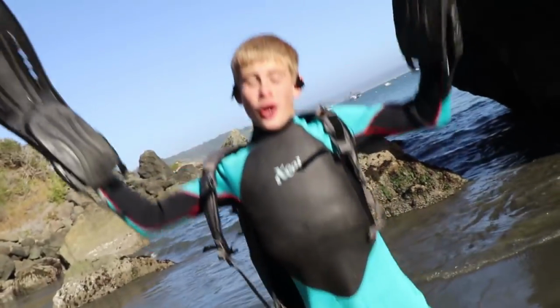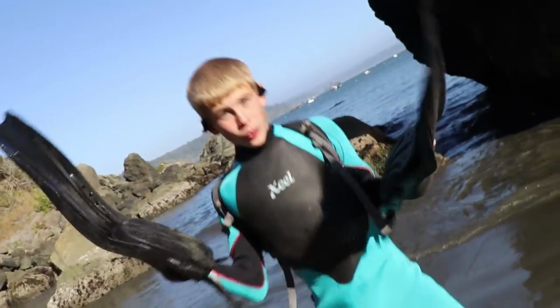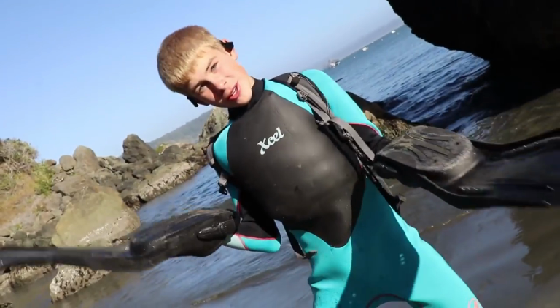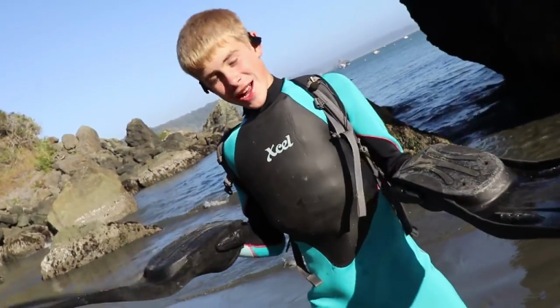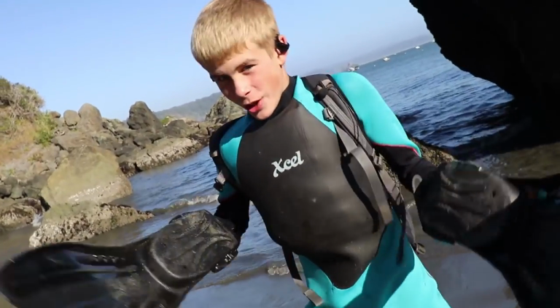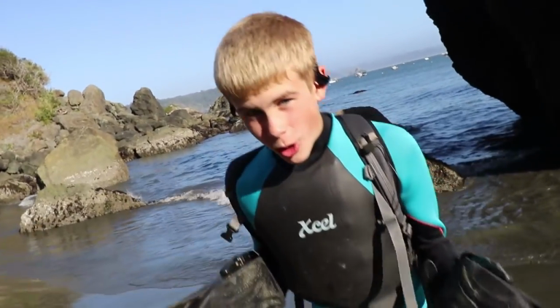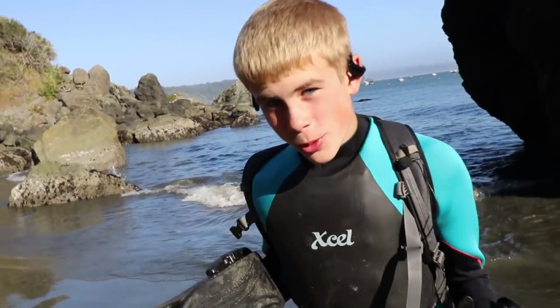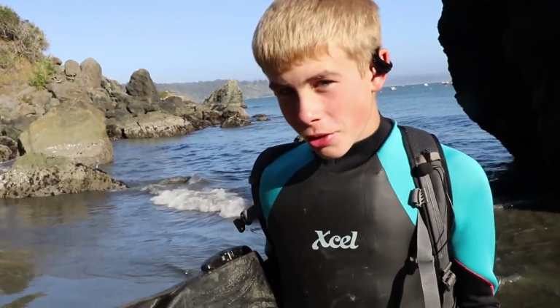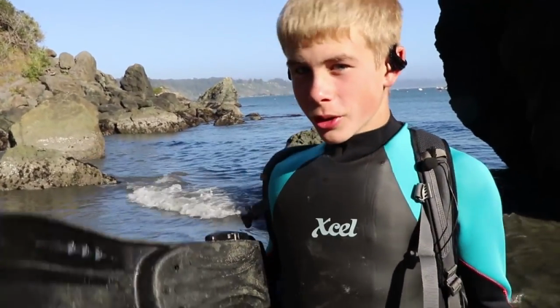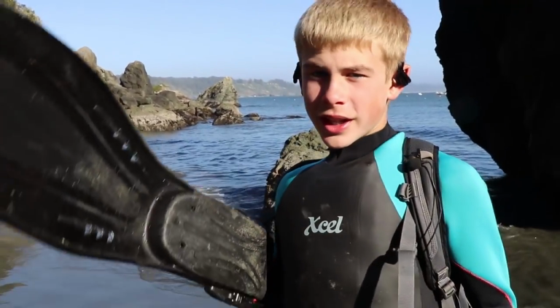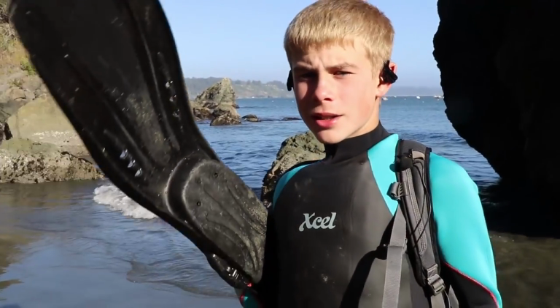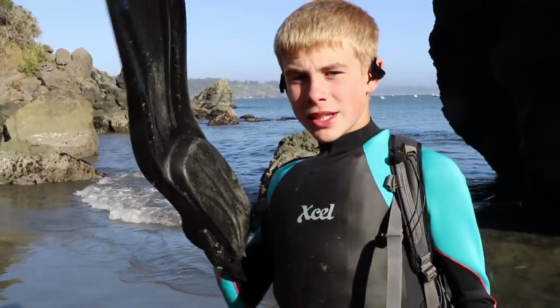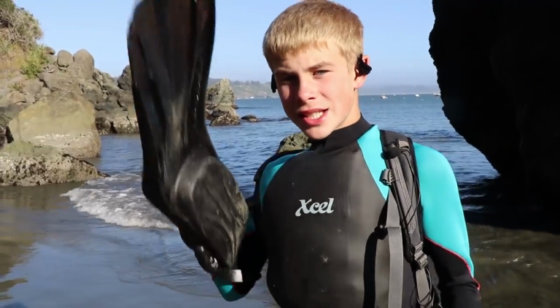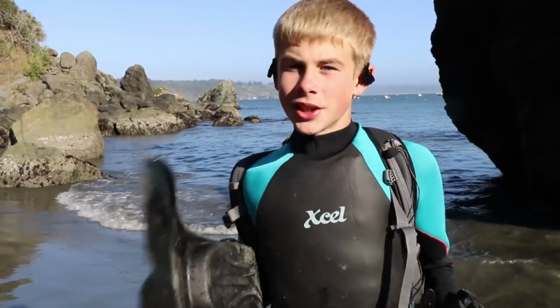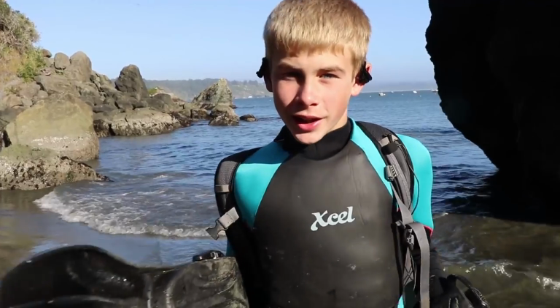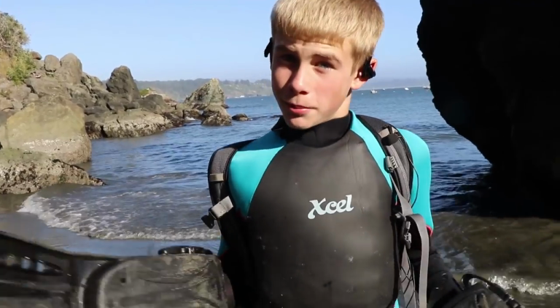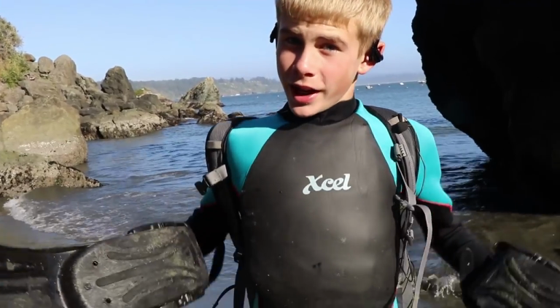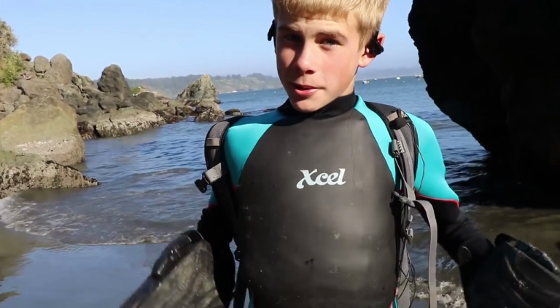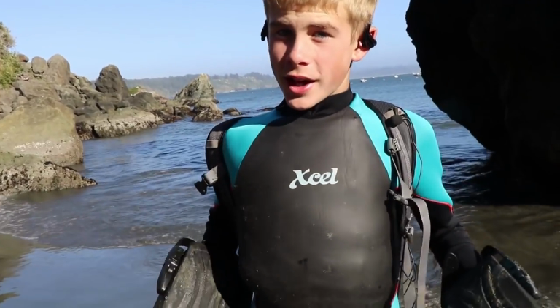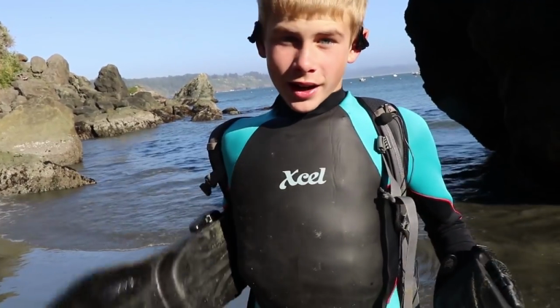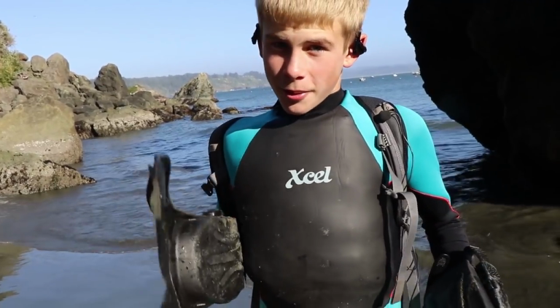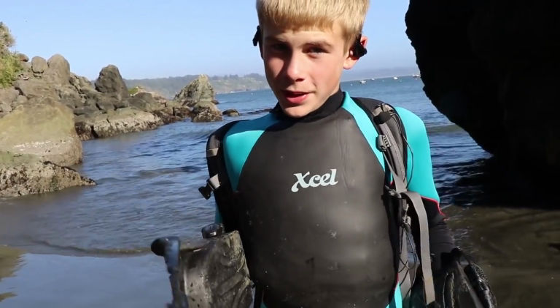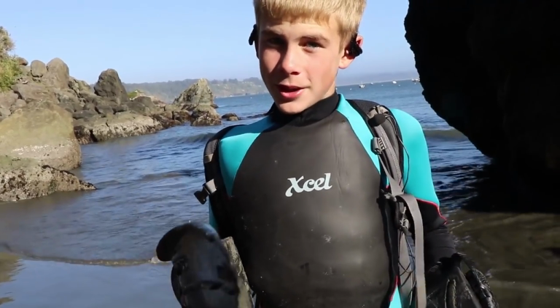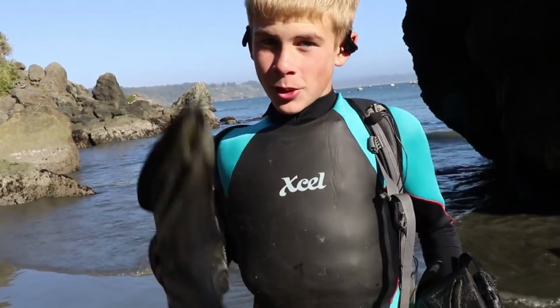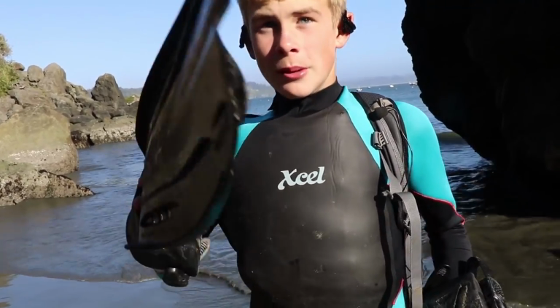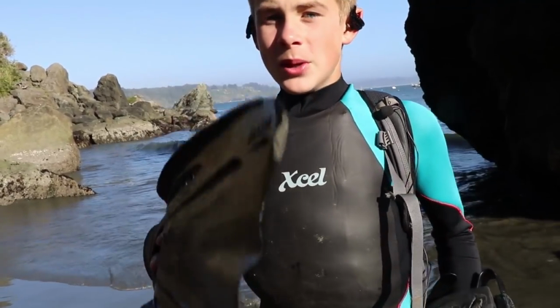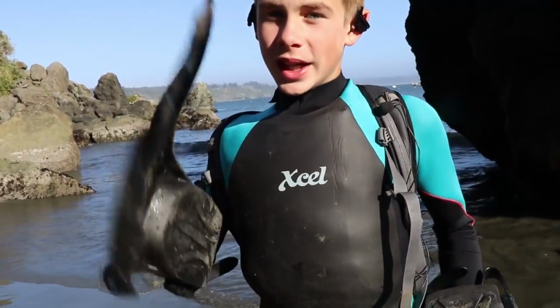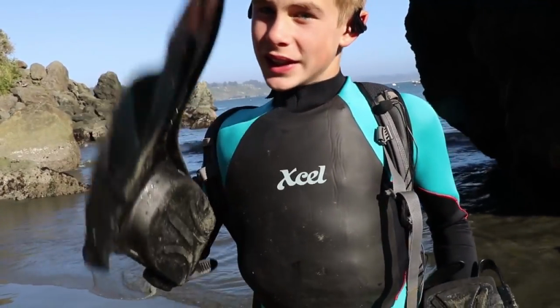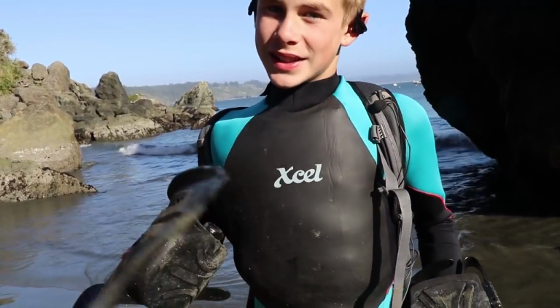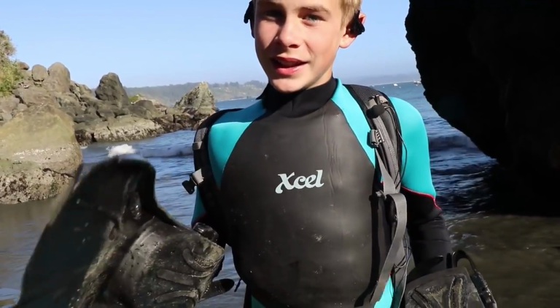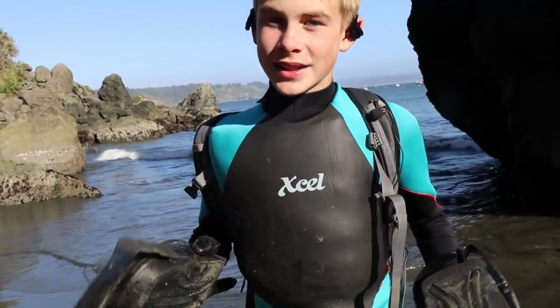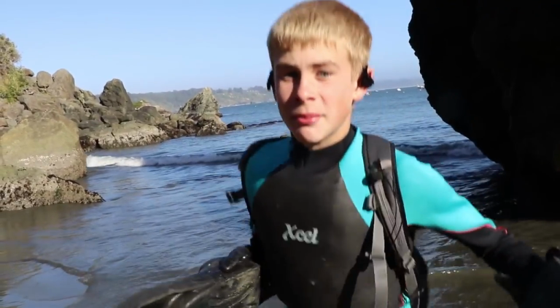Well guys, I hope you enjoyed learning how to be a sea lion. My name is Jack — be nimble, be quick — and I'll see you next time.